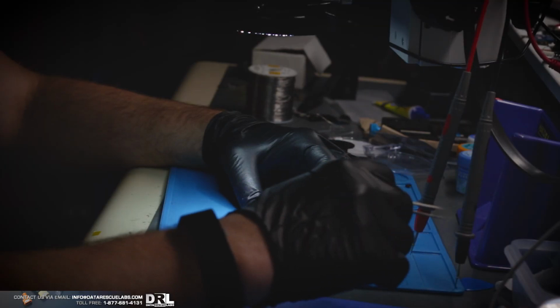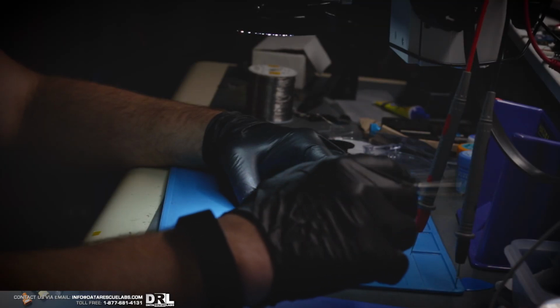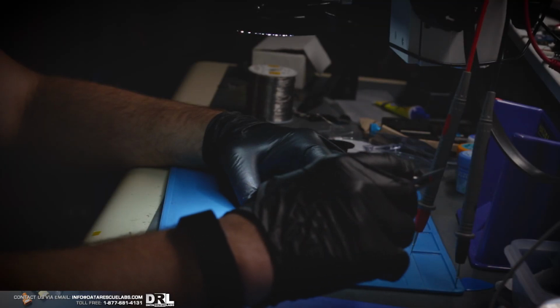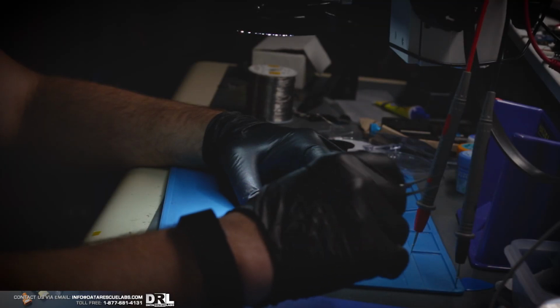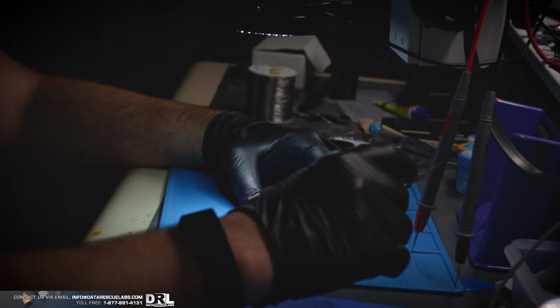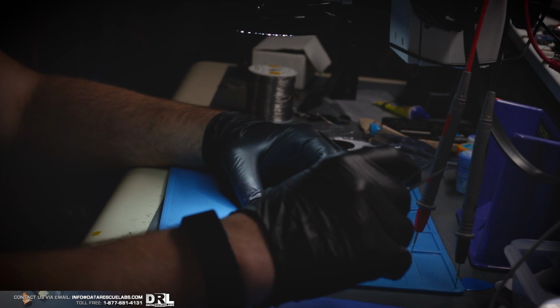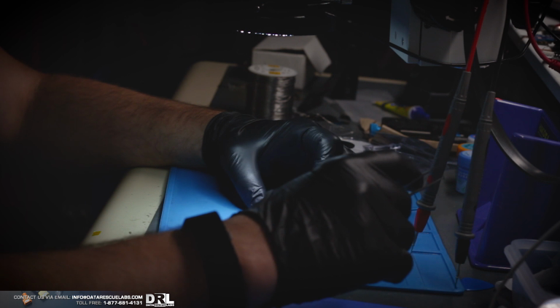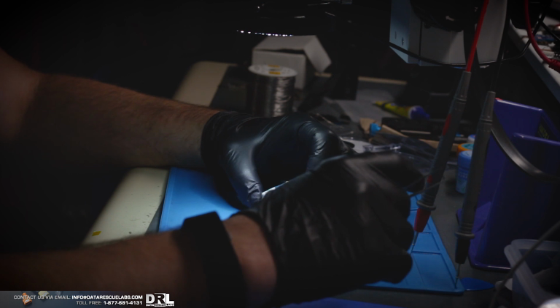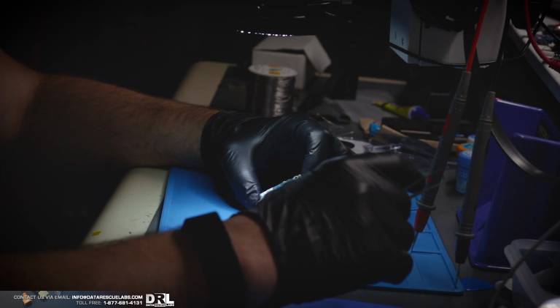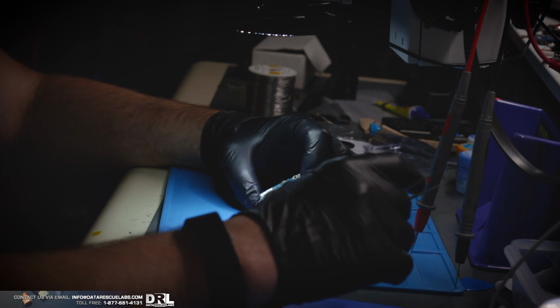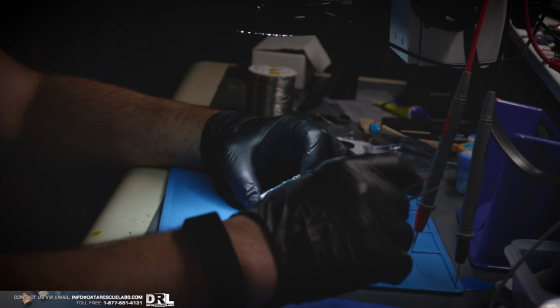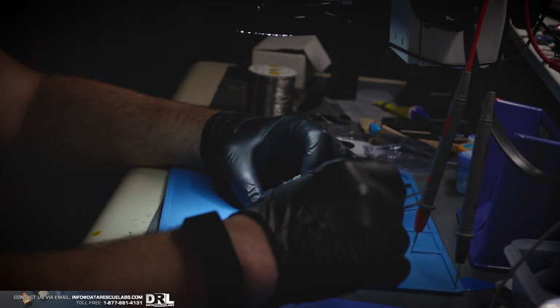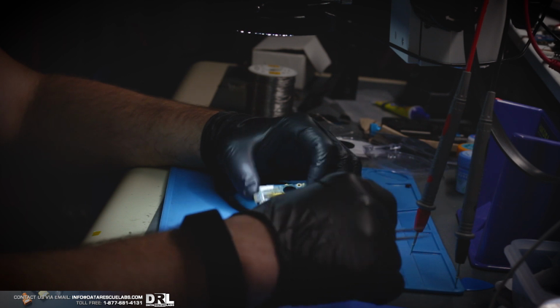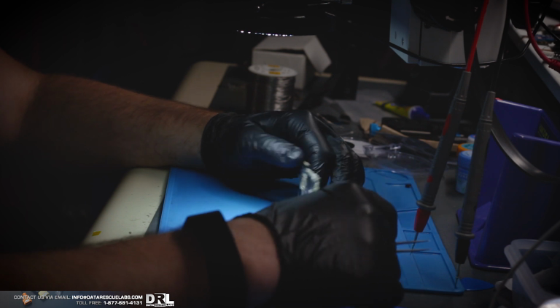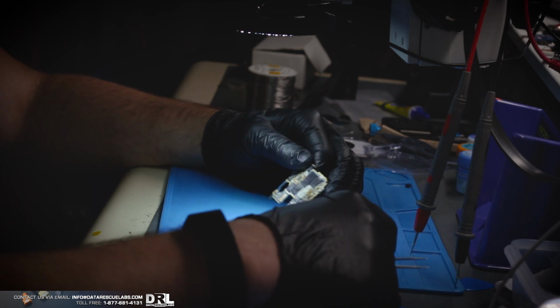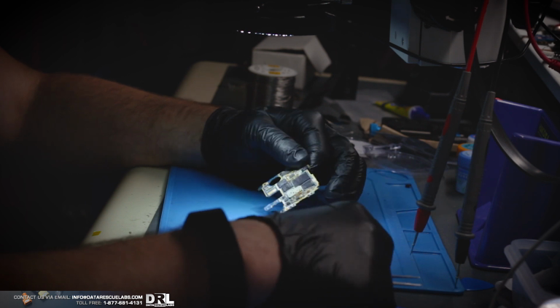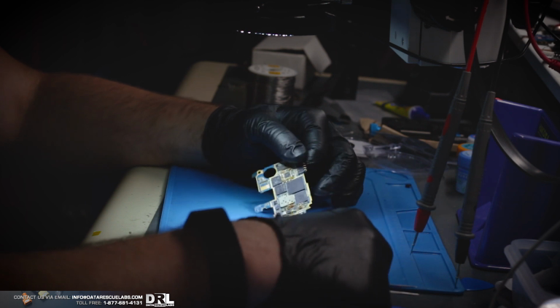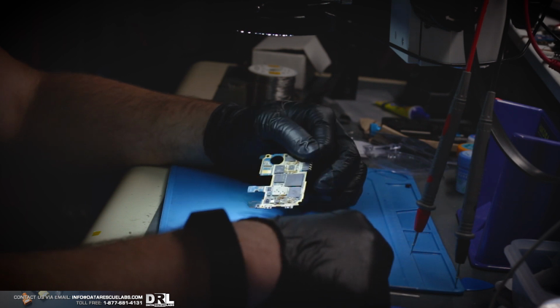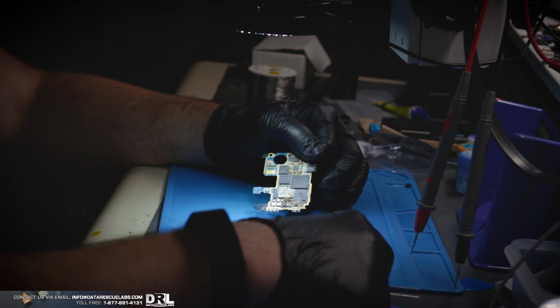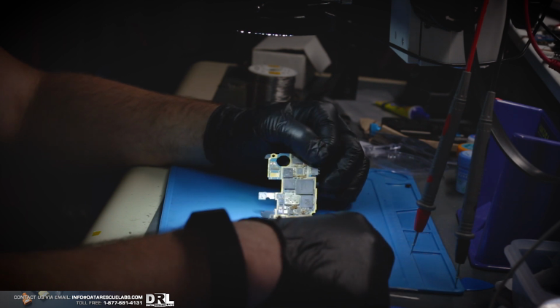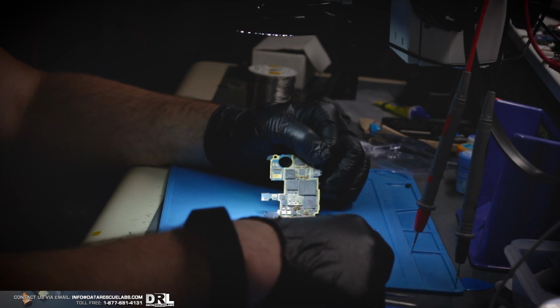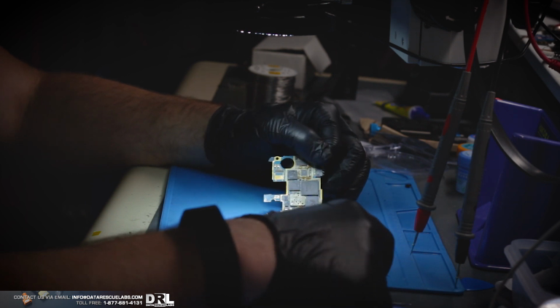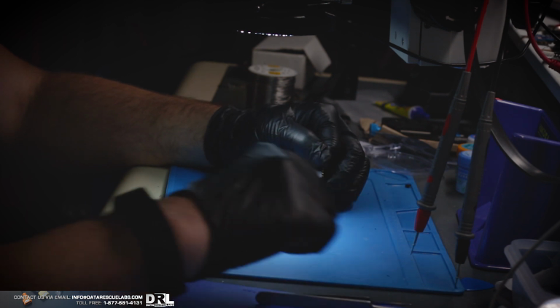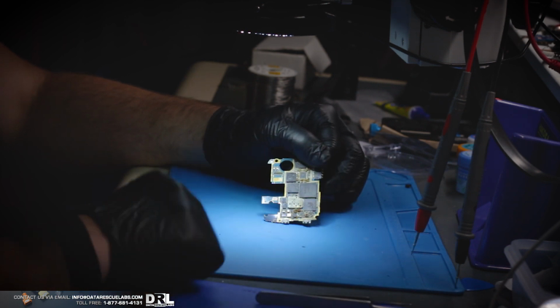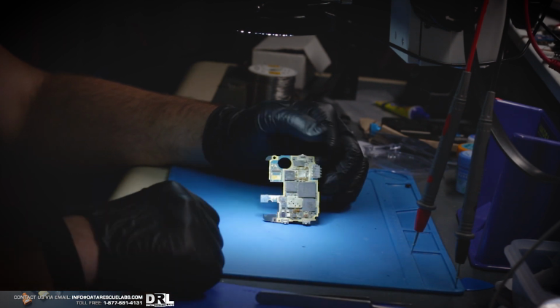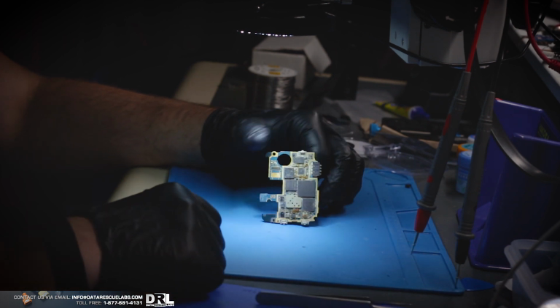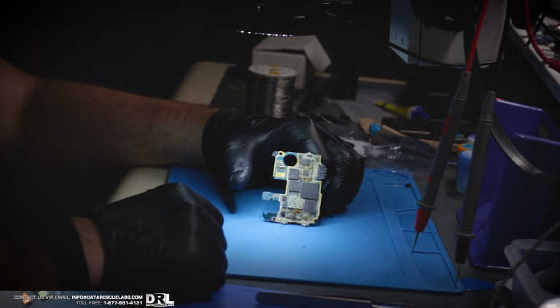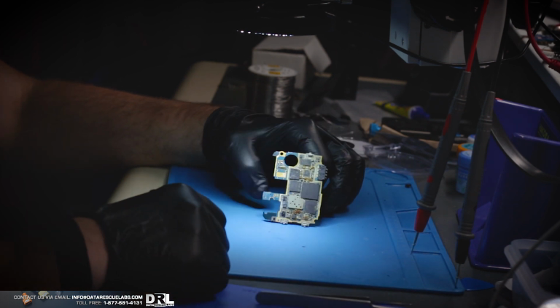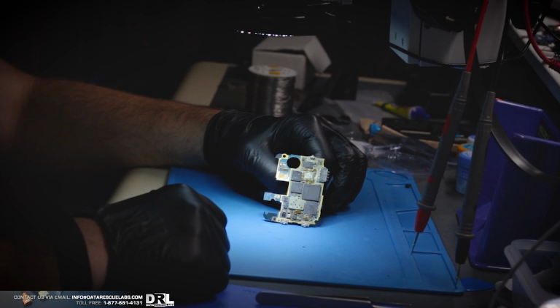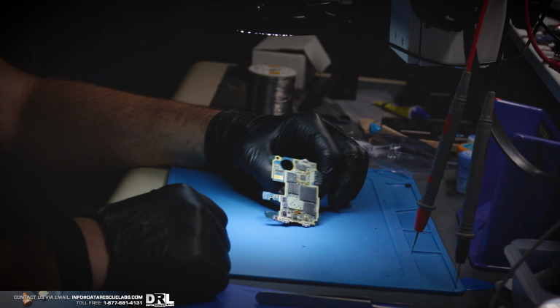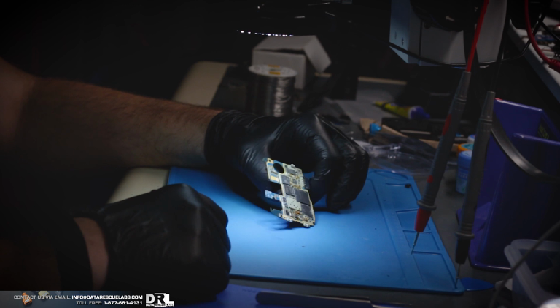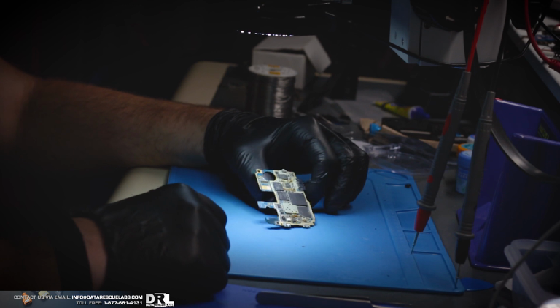So we're going to take this board now and I'm going to throw it into the ultrasonic cleaner and take it from there.